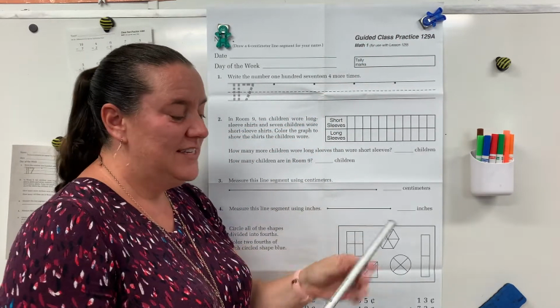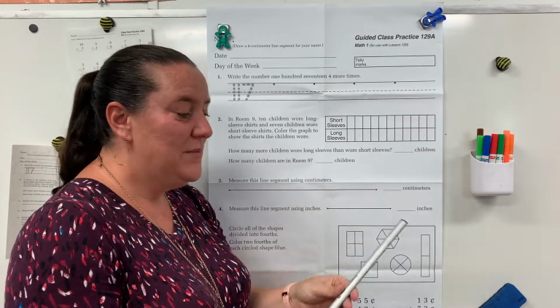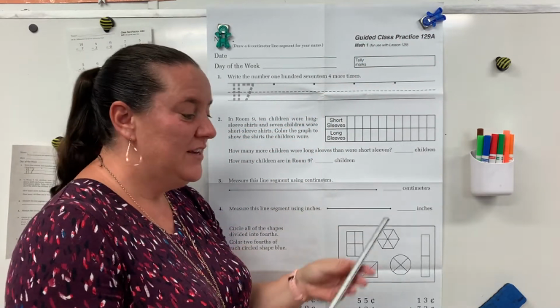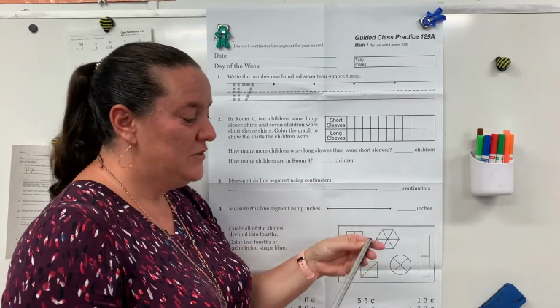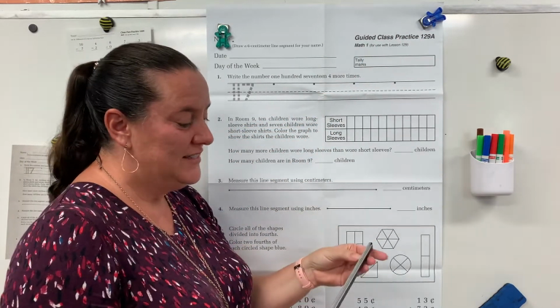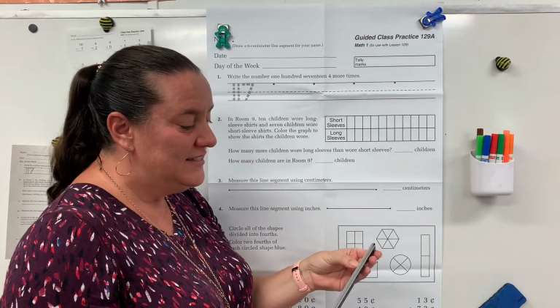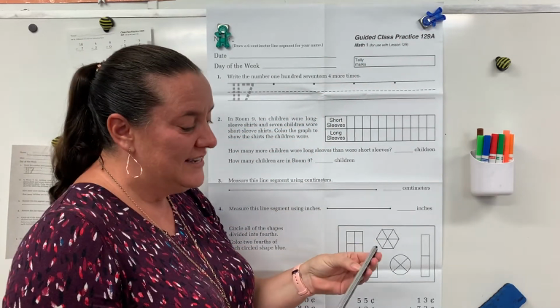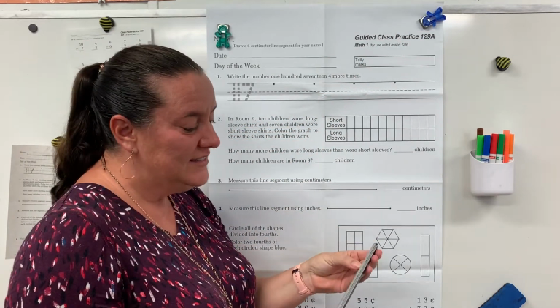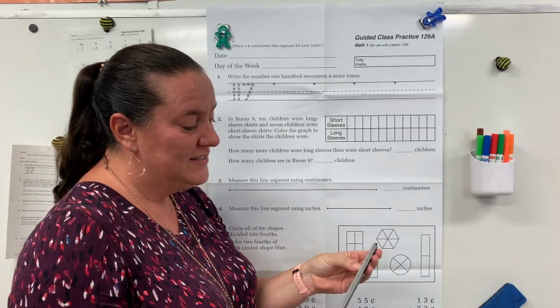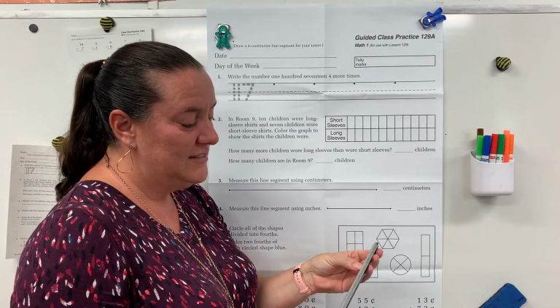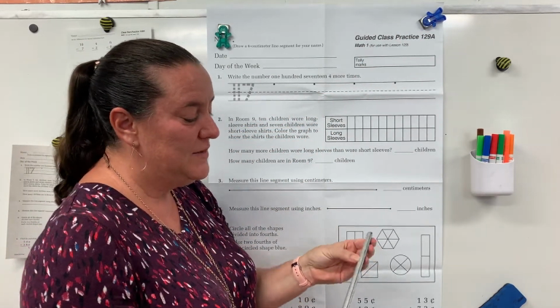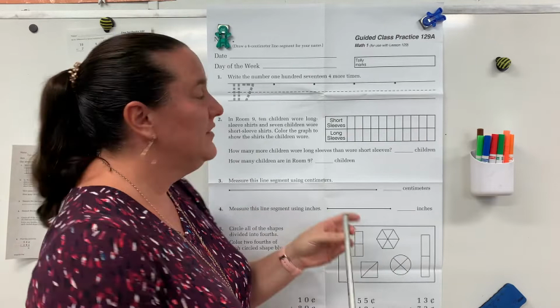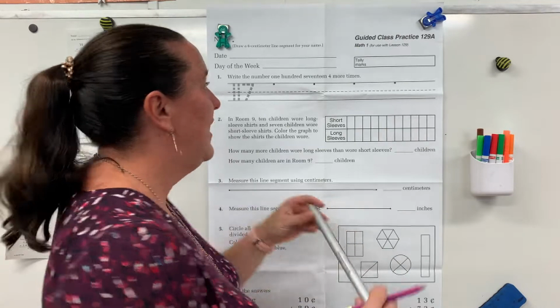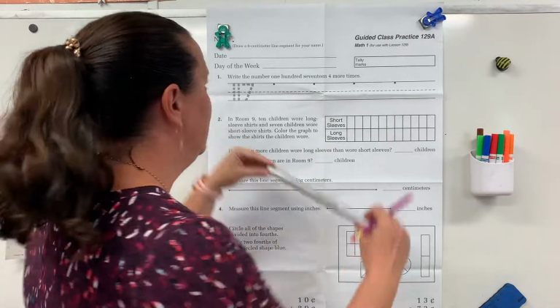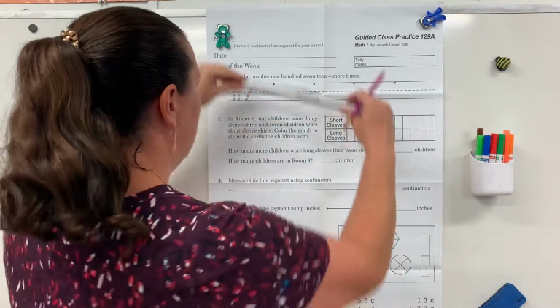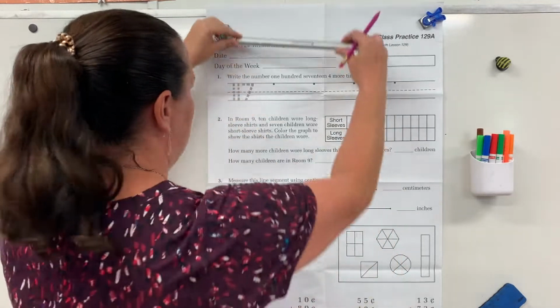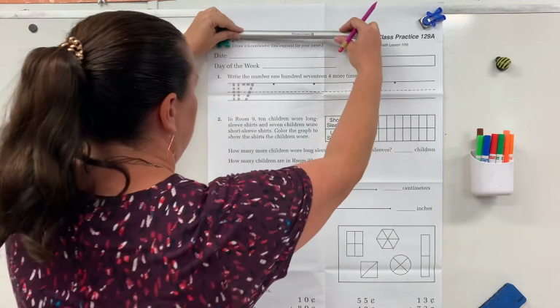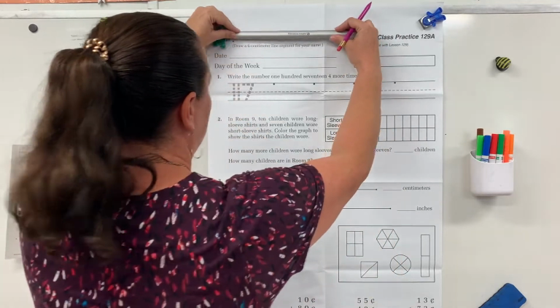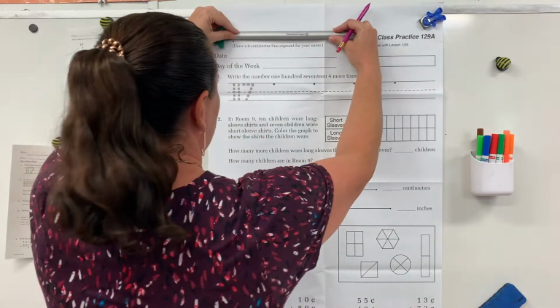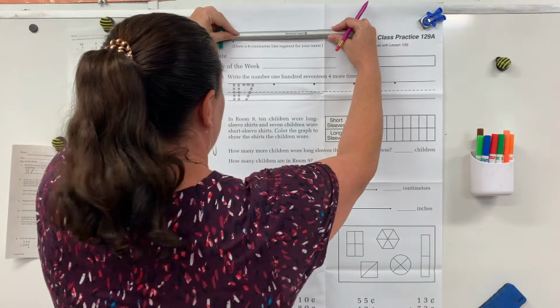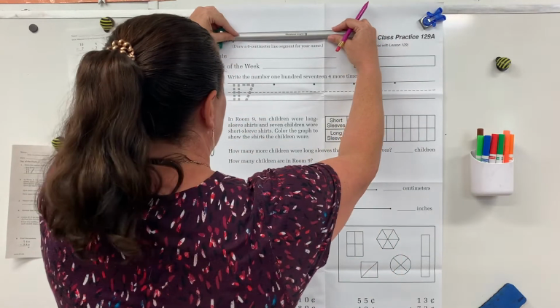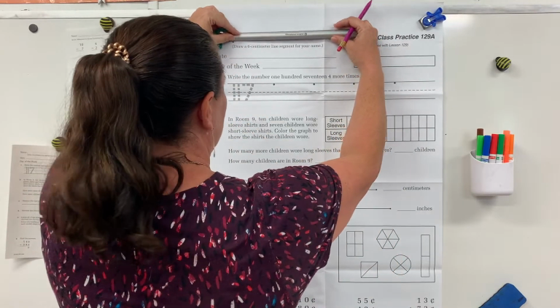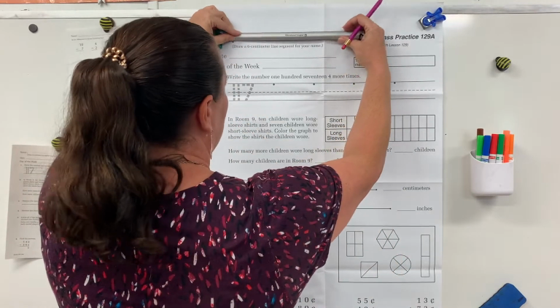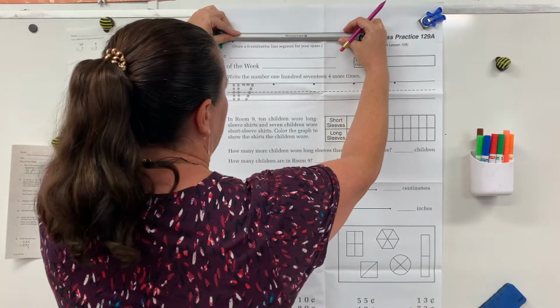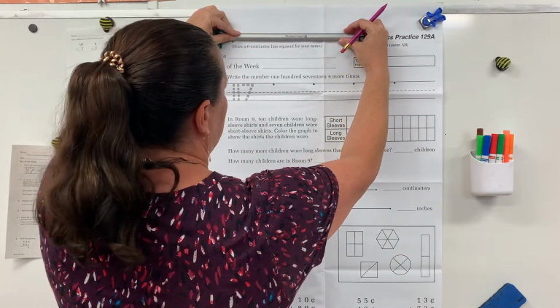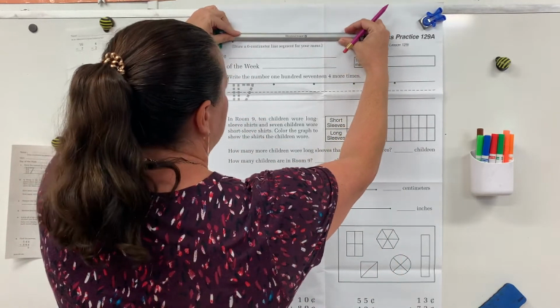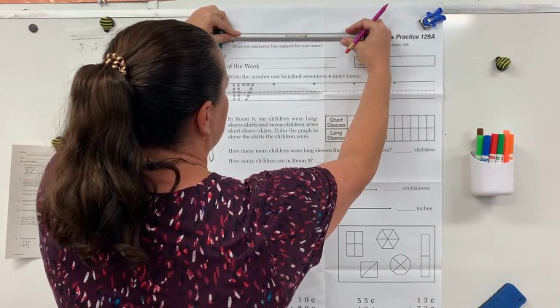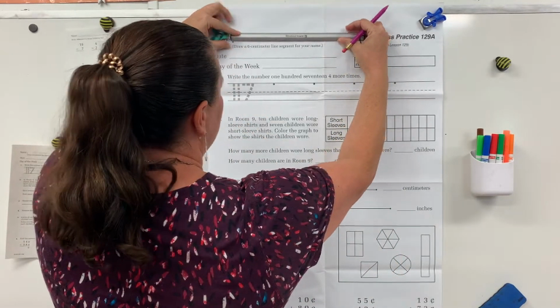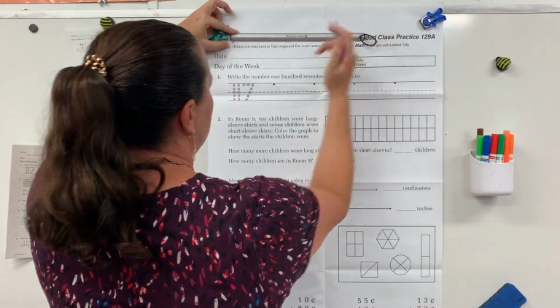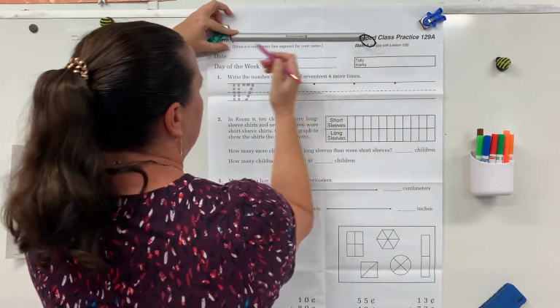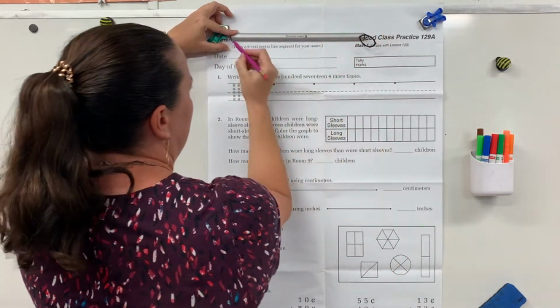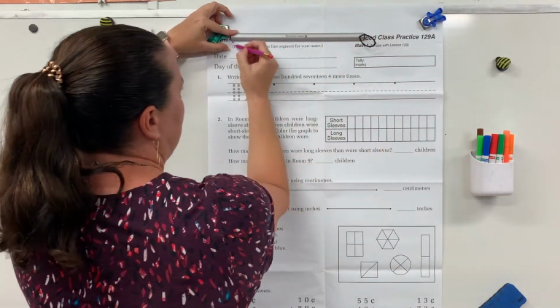Today we're going to do a six centimeter line segment. So line up your zero with the dot.